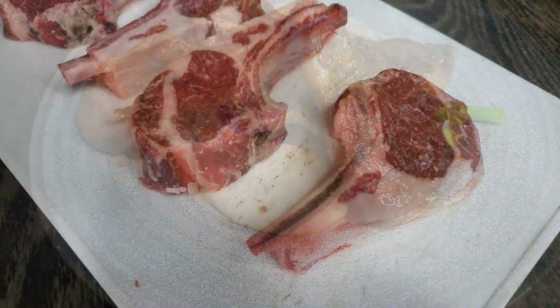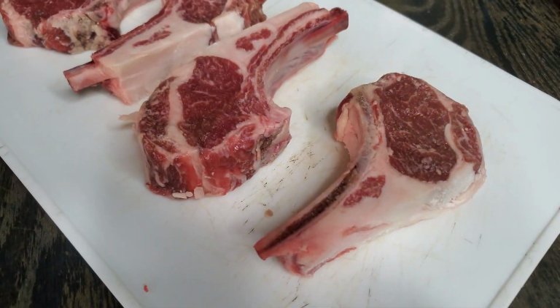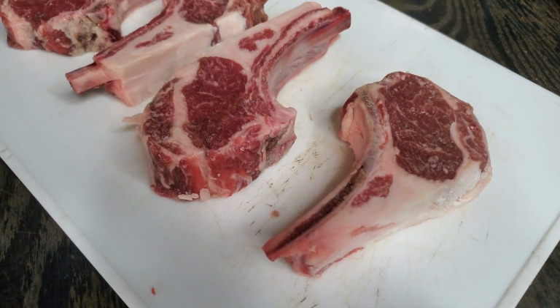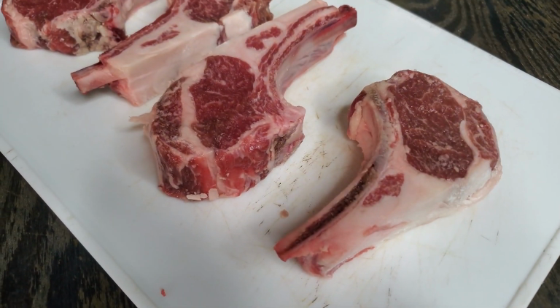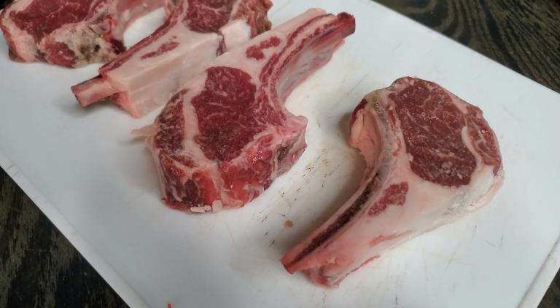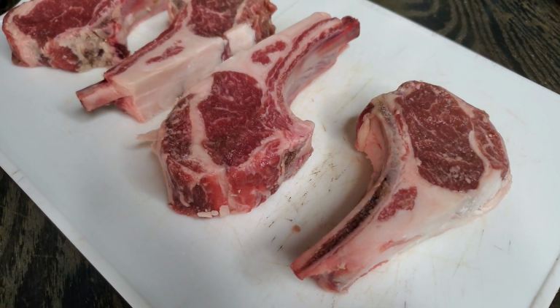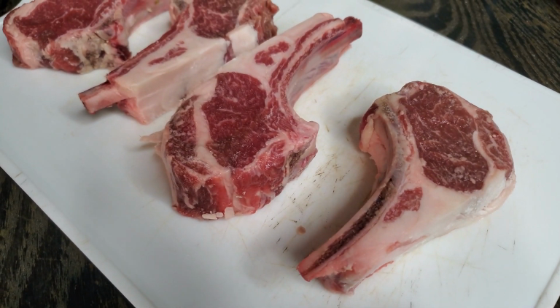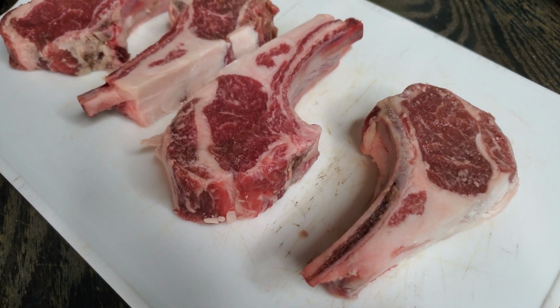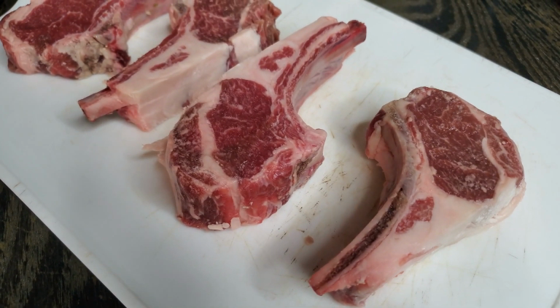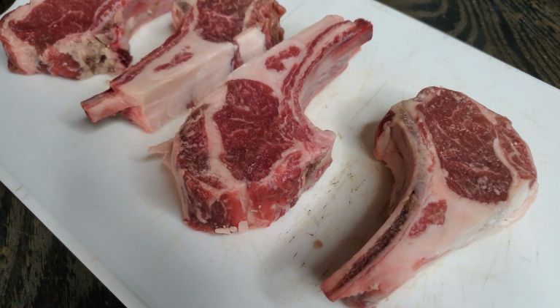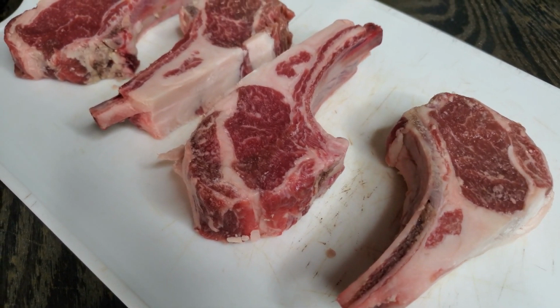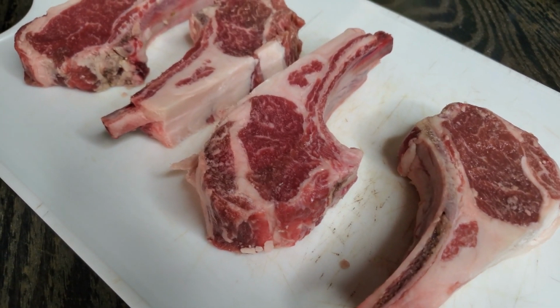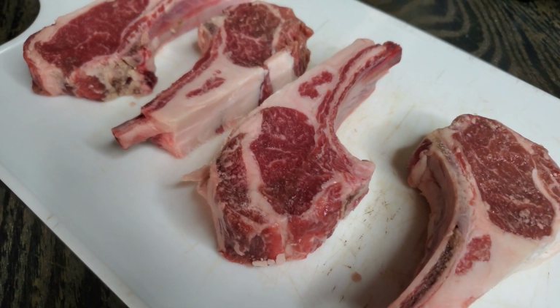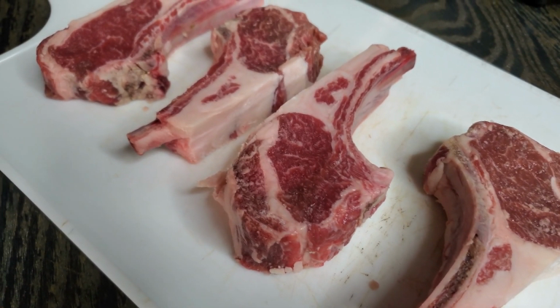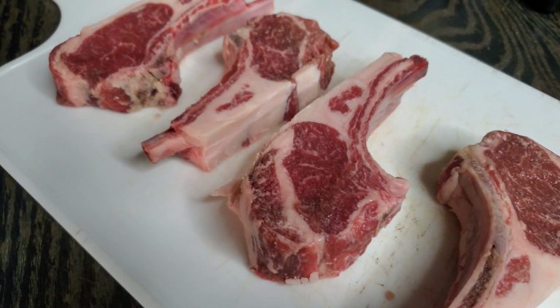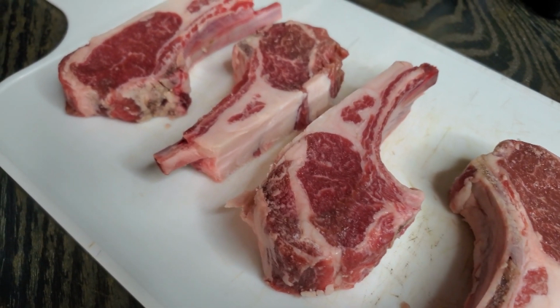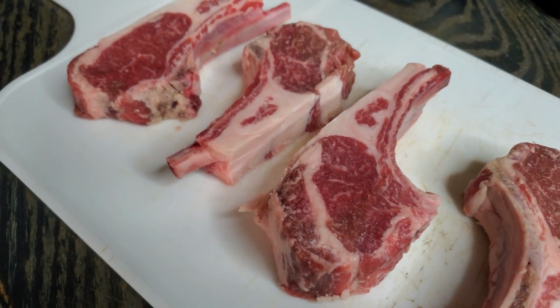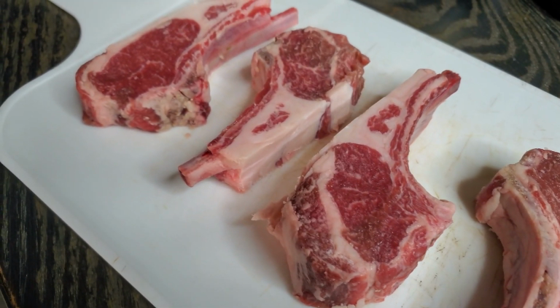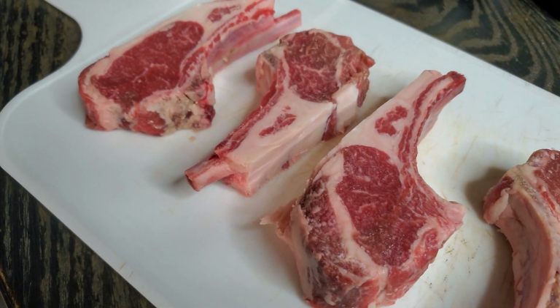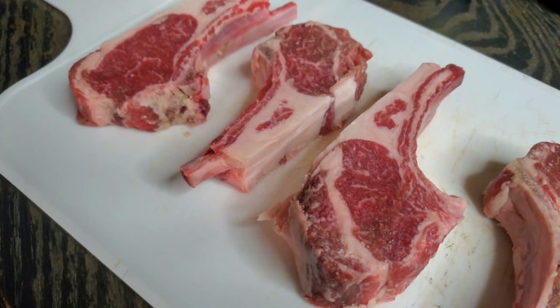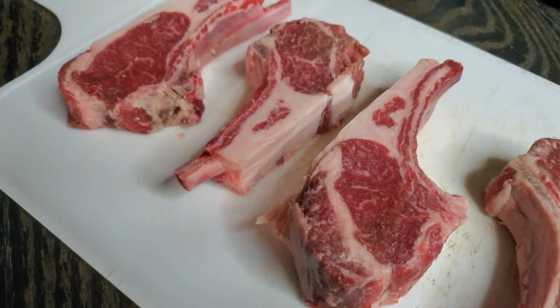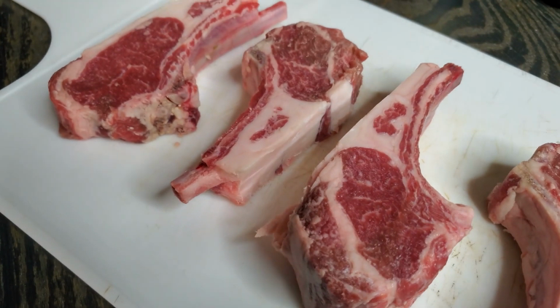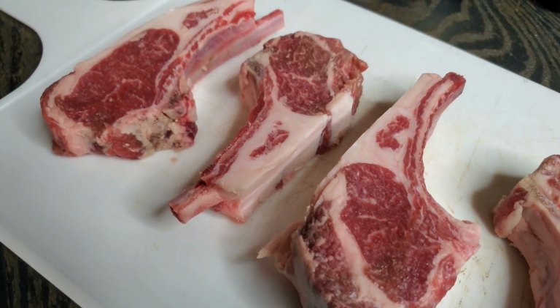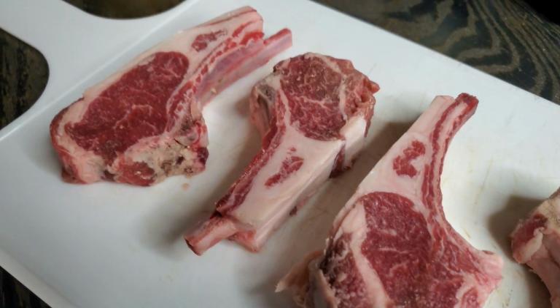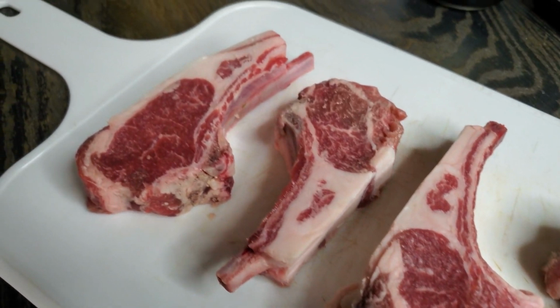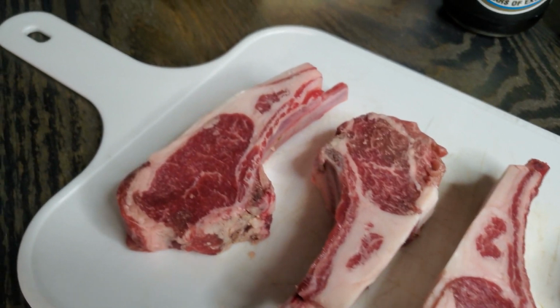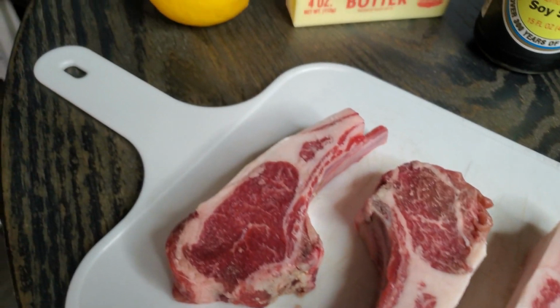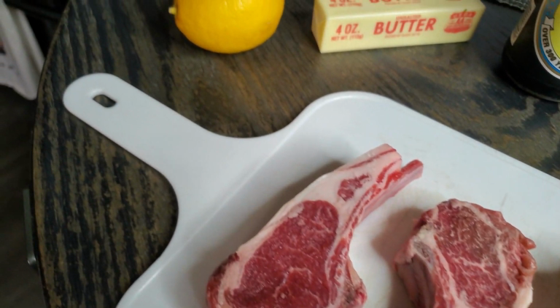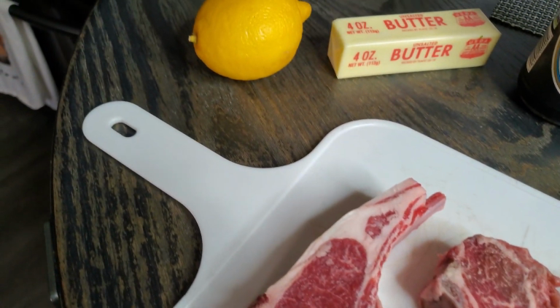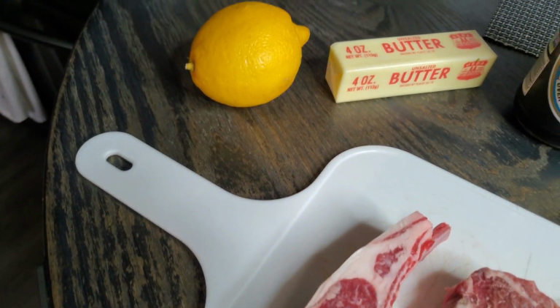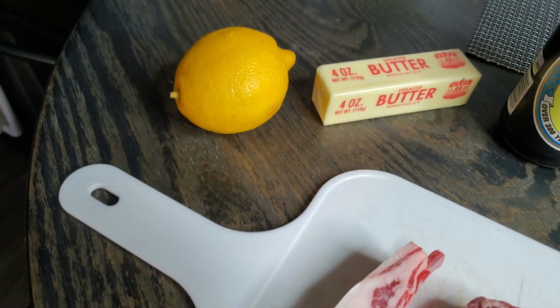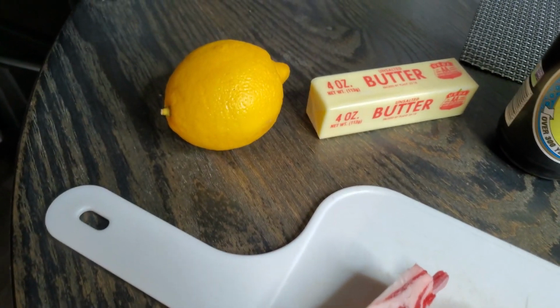Happy Easter y'all, he has risen. Also turned all of my water into wine, so that's all I have to drink and I'm completely hammered.